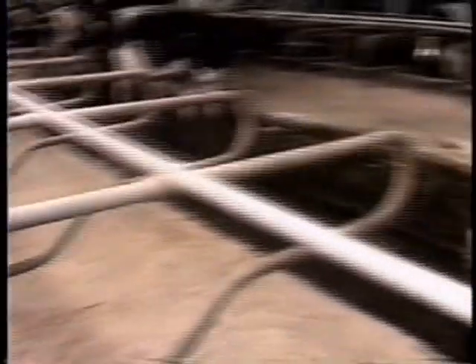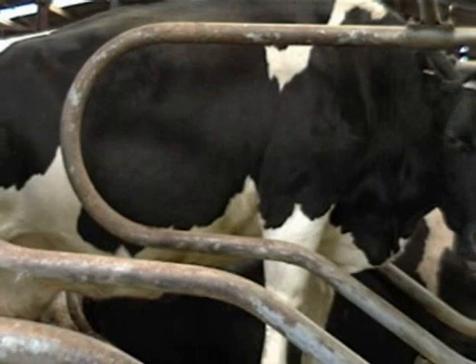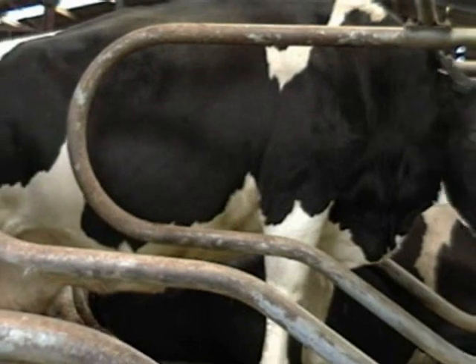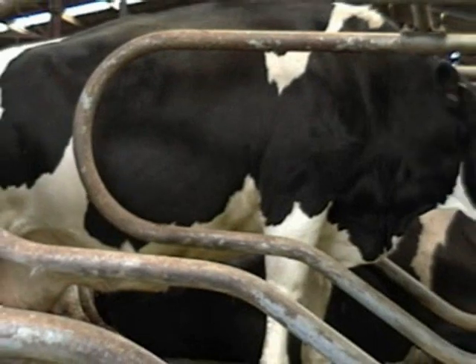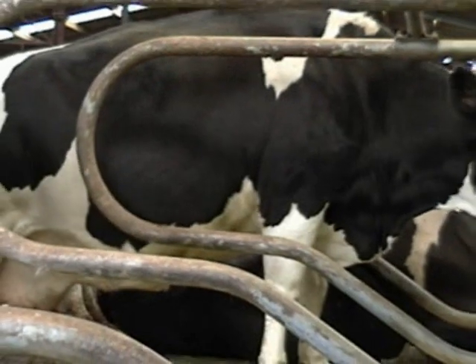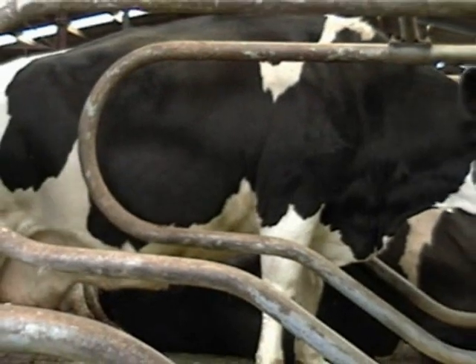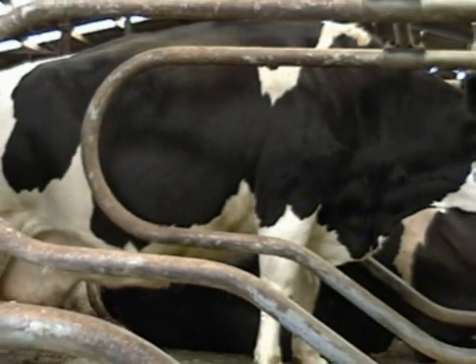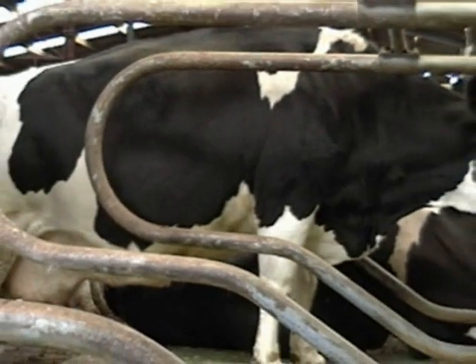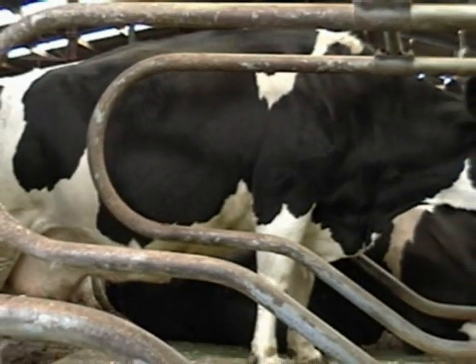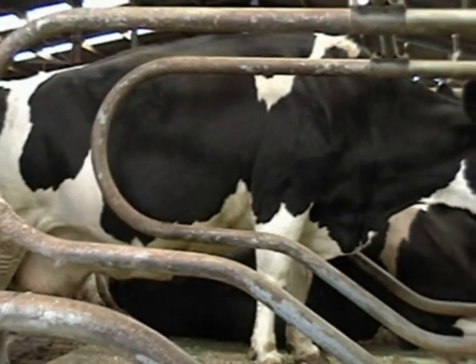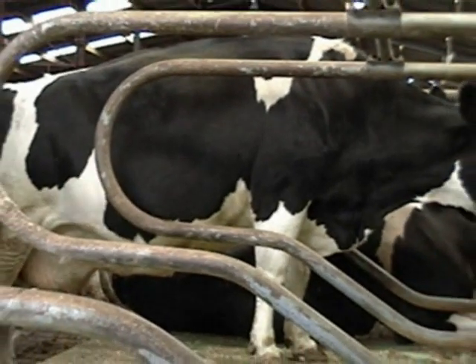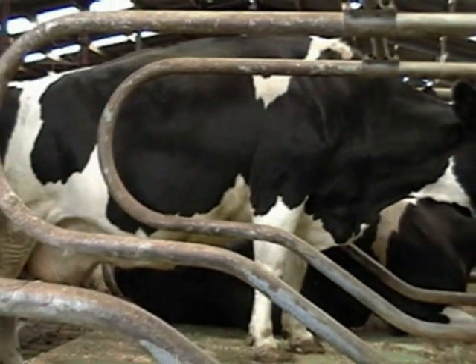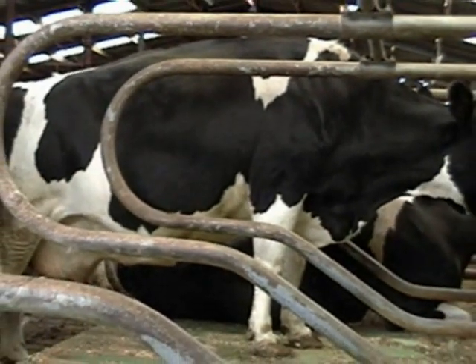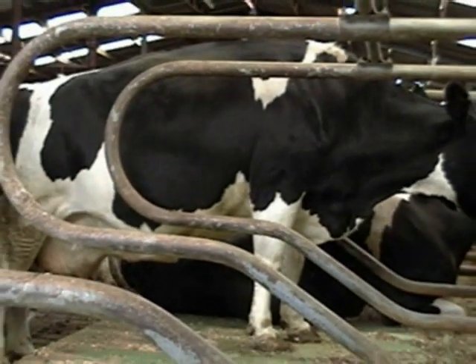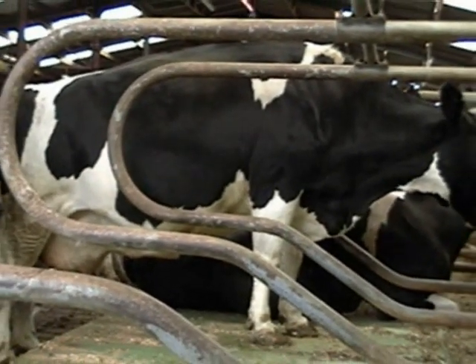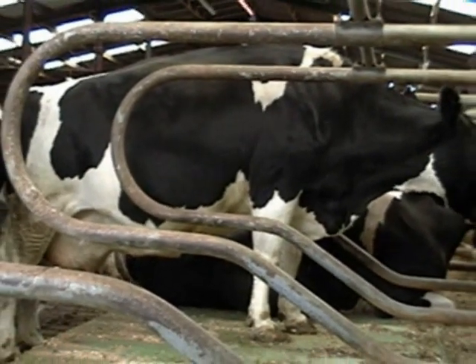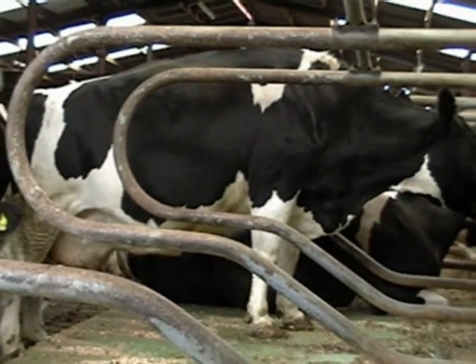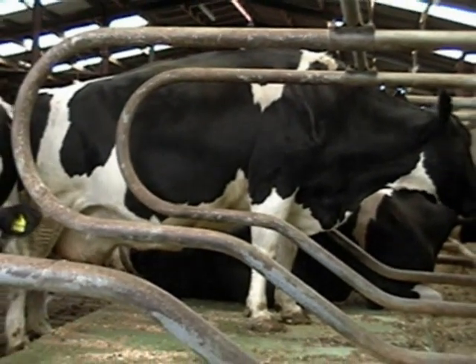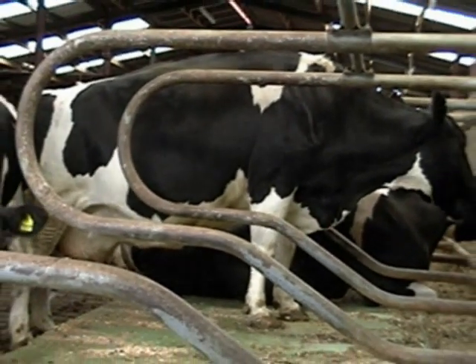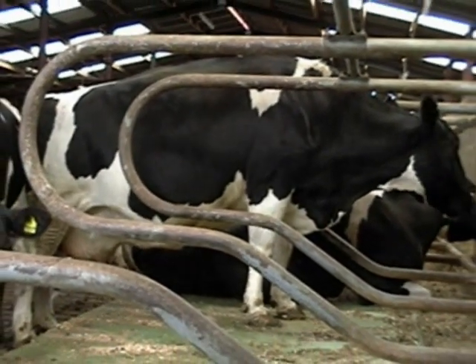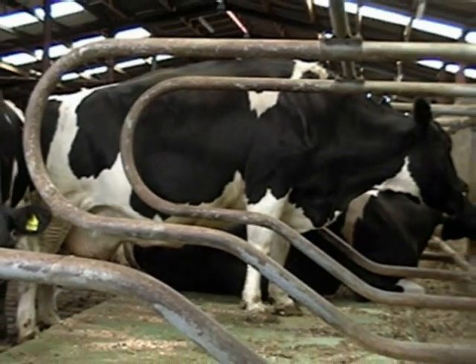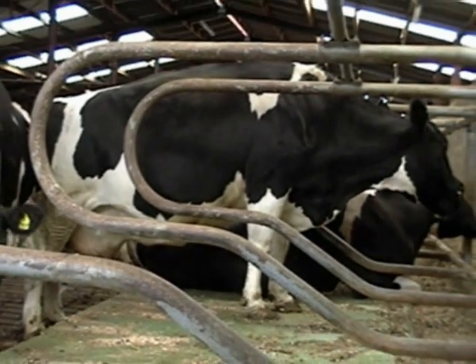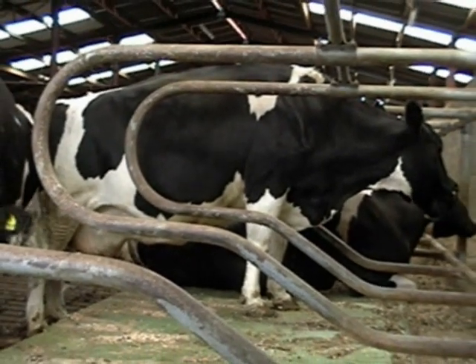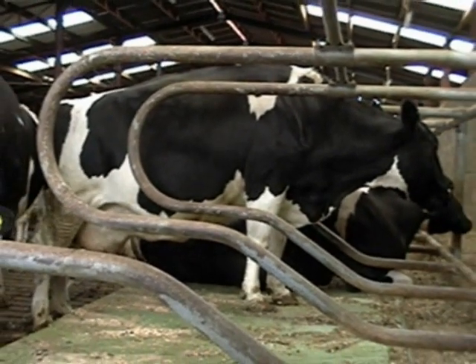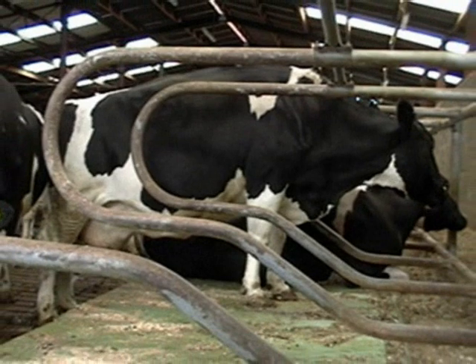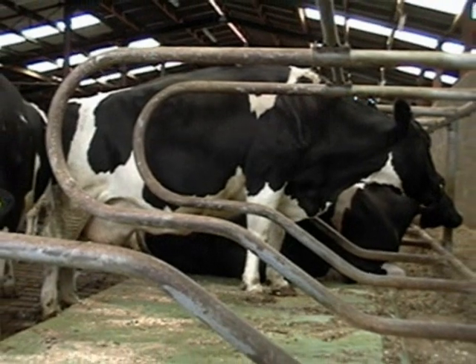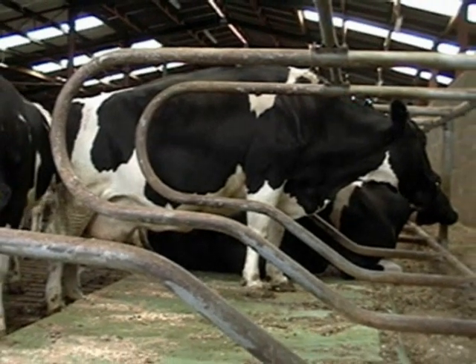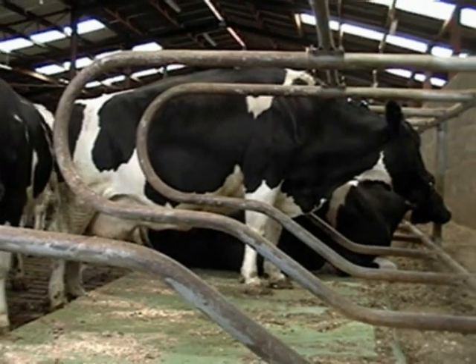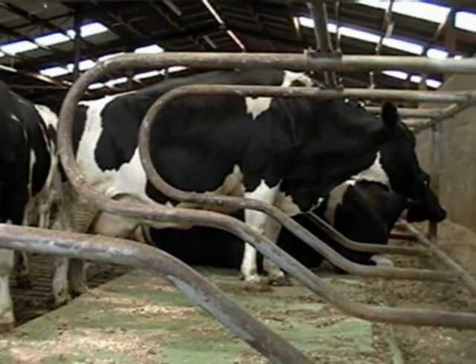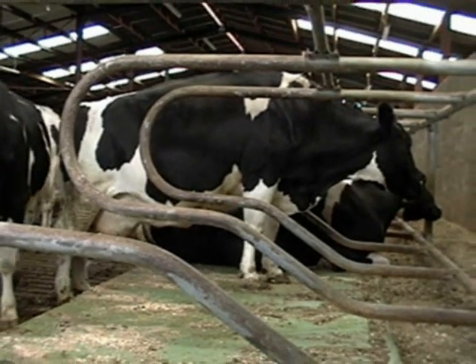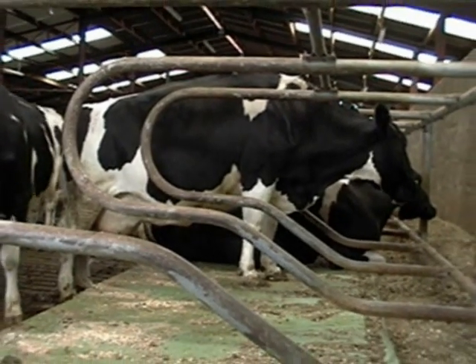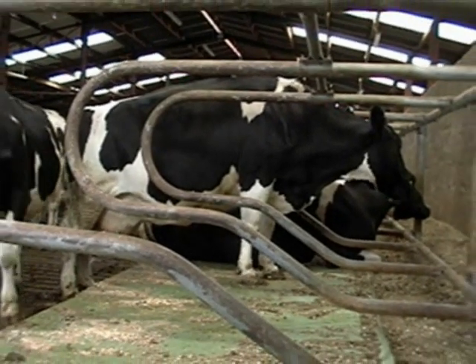You also see a lot of cows spending time with the back feet in the passage and the front feet on the bed. This is not good for foot health.